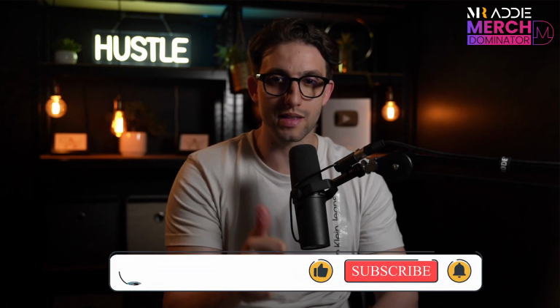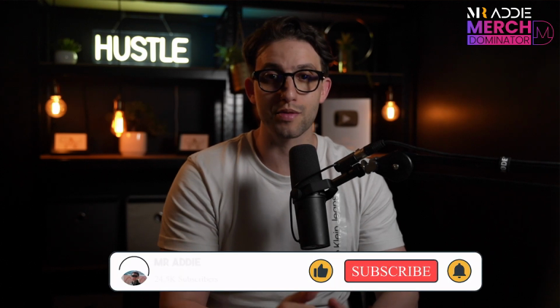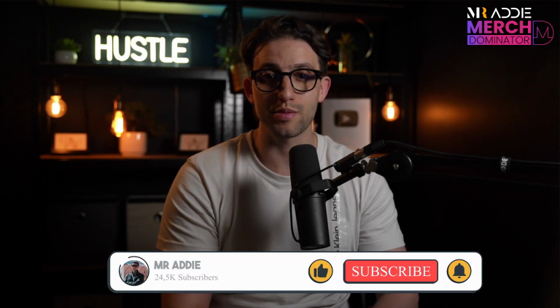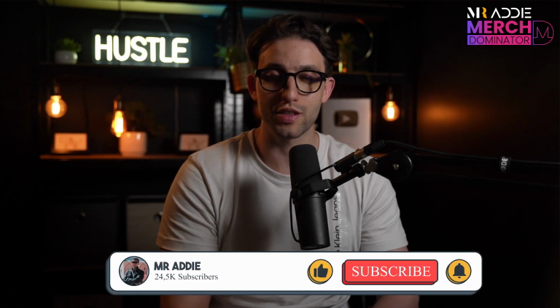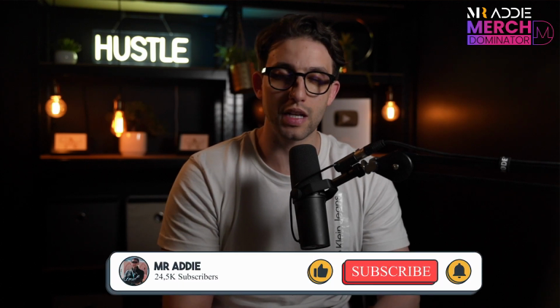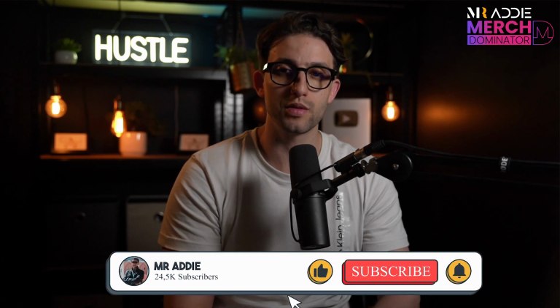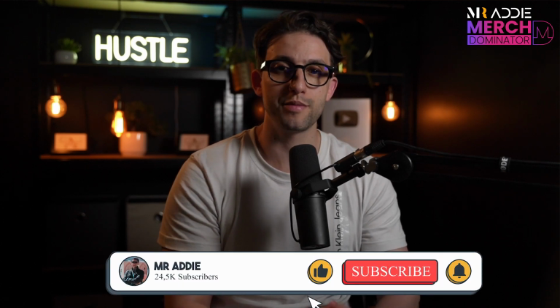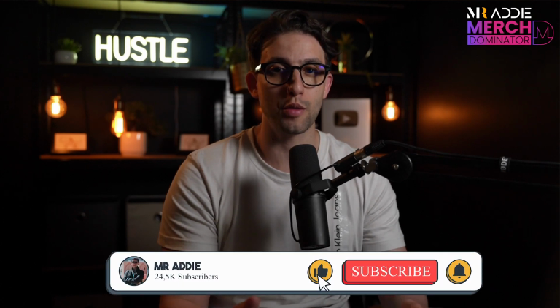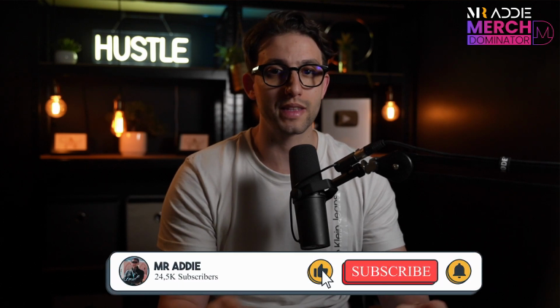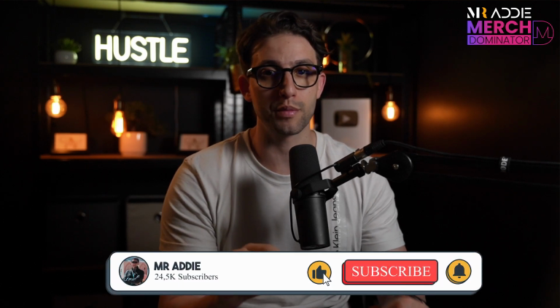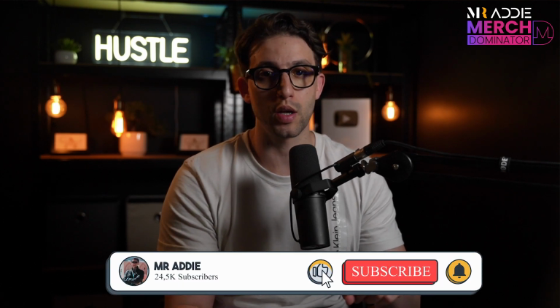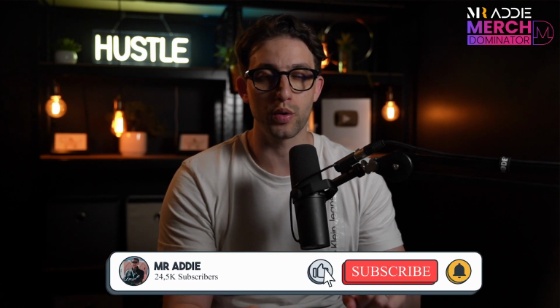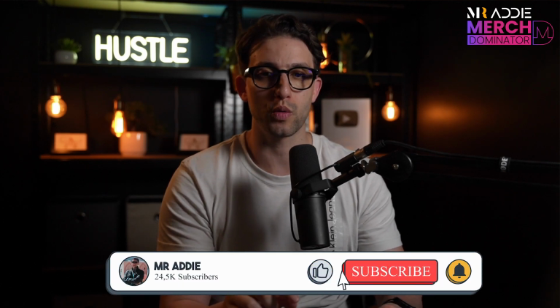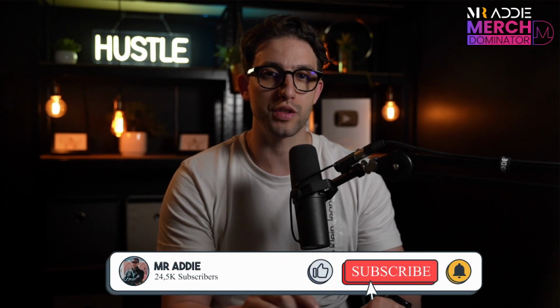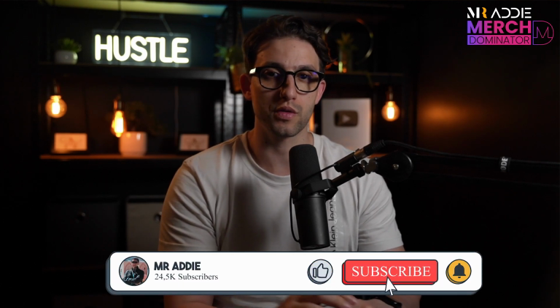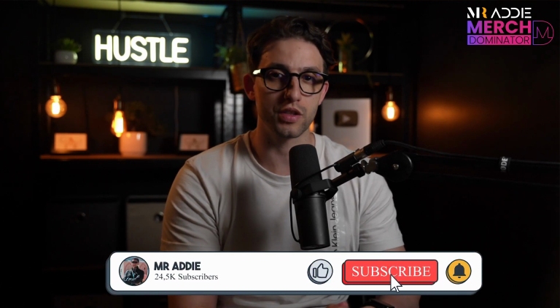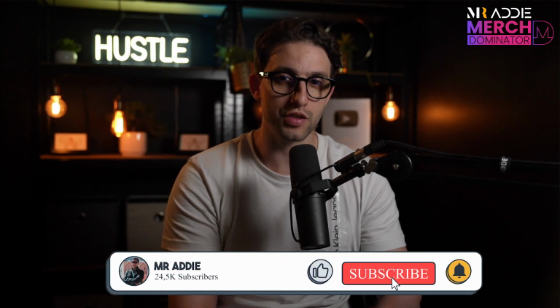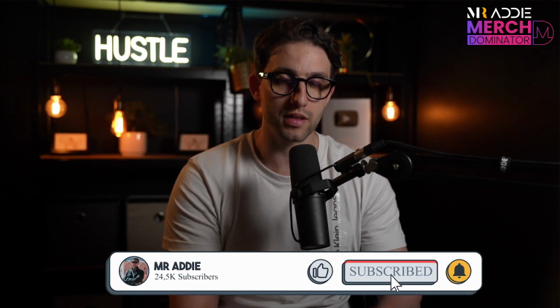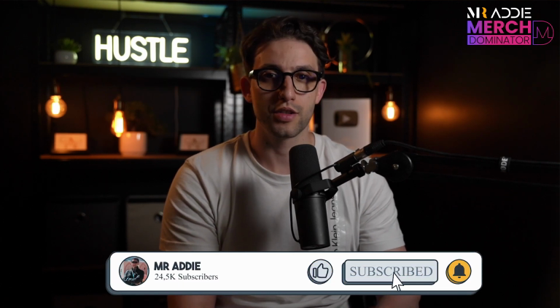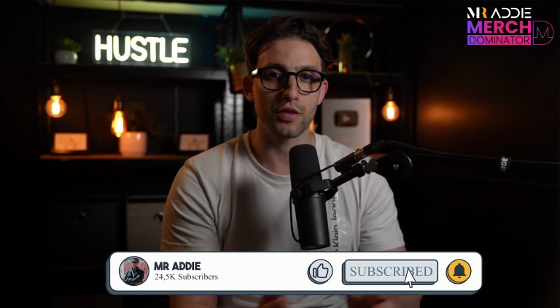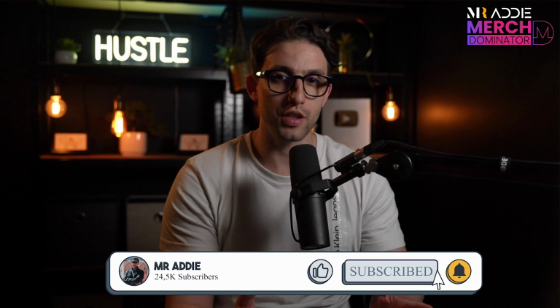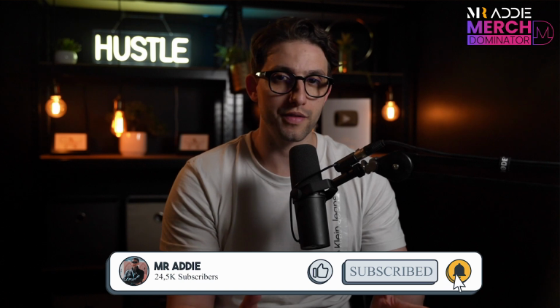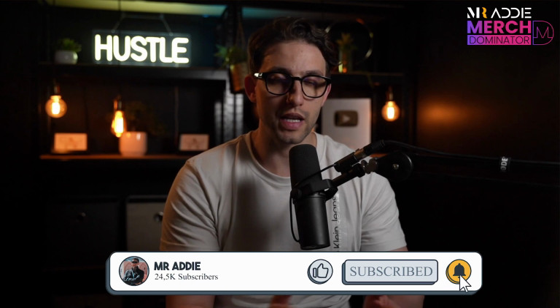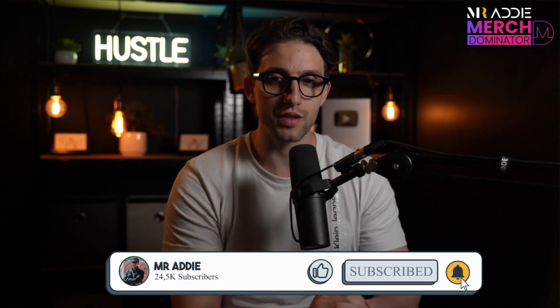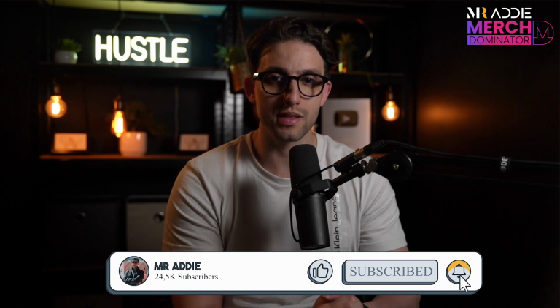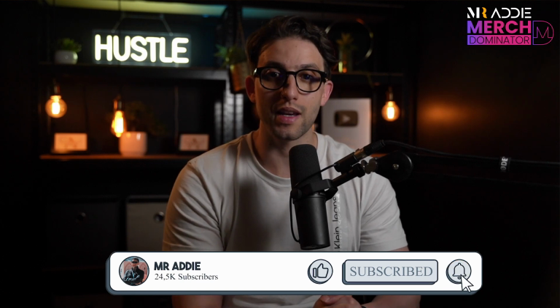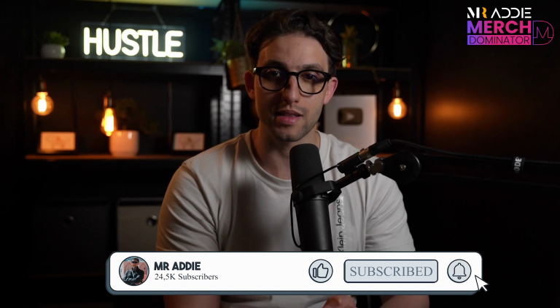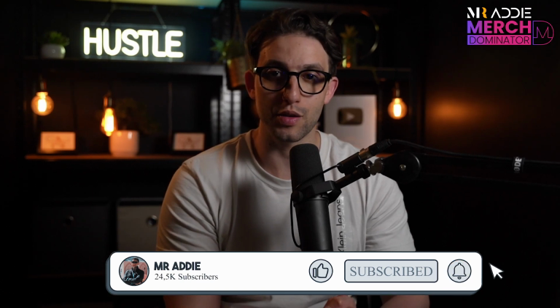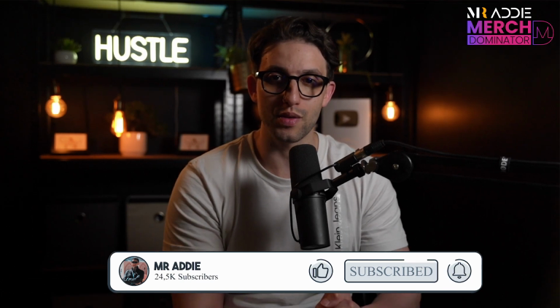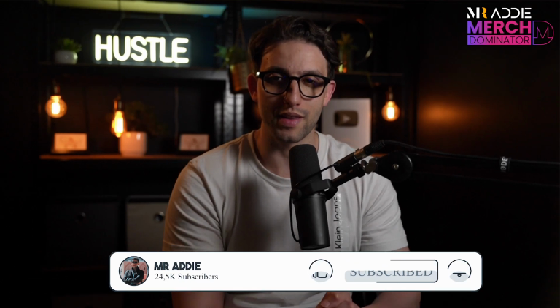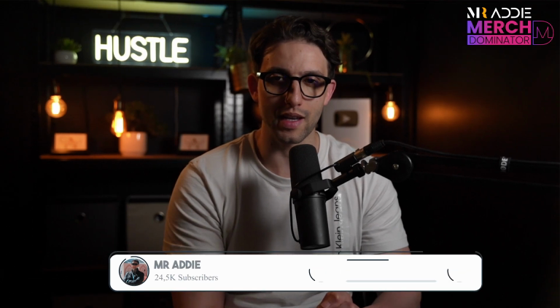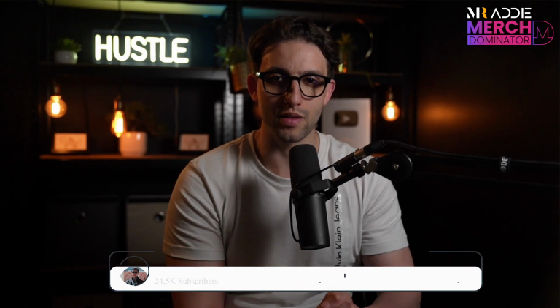That's it for today's video. I hope you got some value out of it — hit the like button, subscribe to the channel, leave me a comment with your questions or suggestions, turn on the notifications, and I'll see you in the next one.